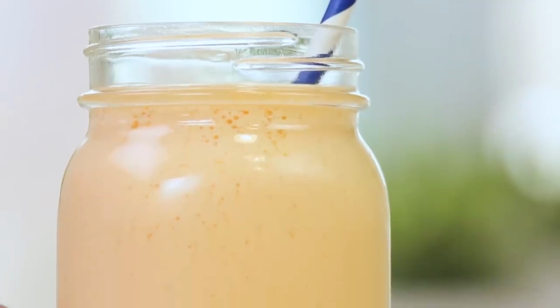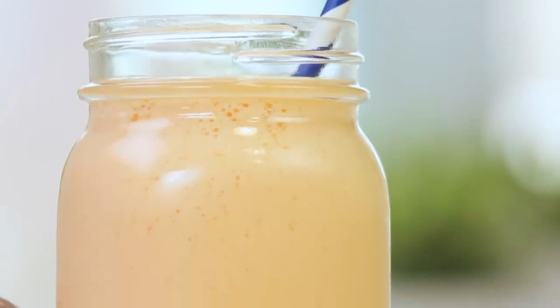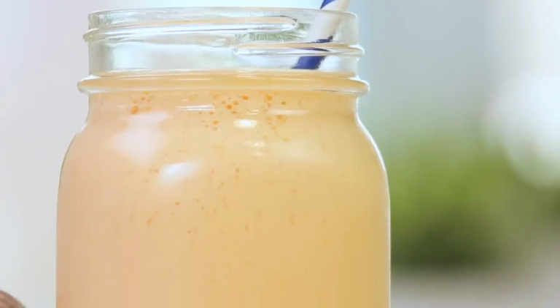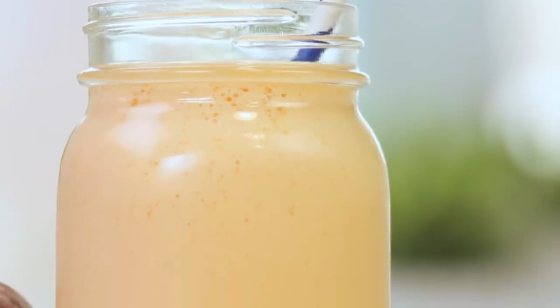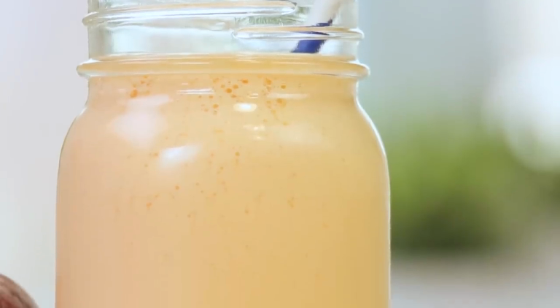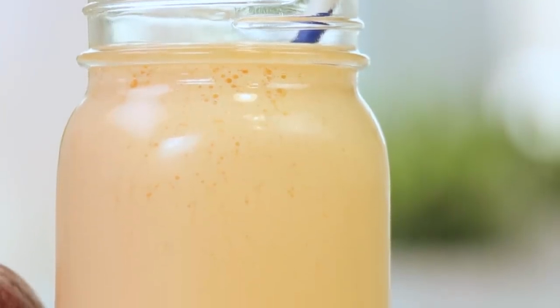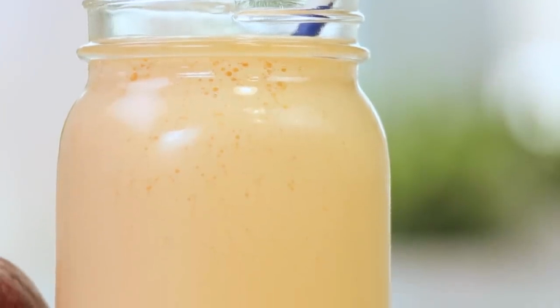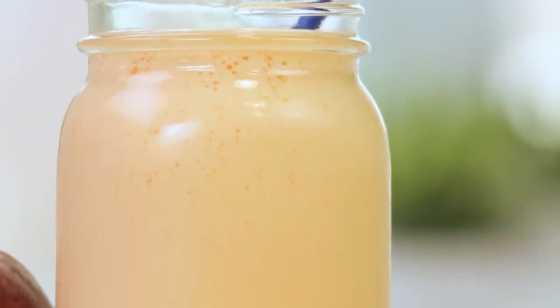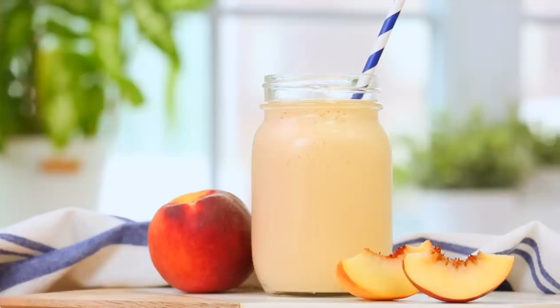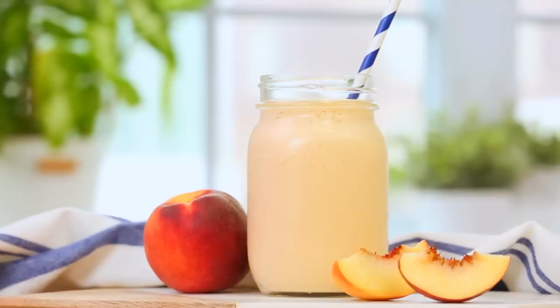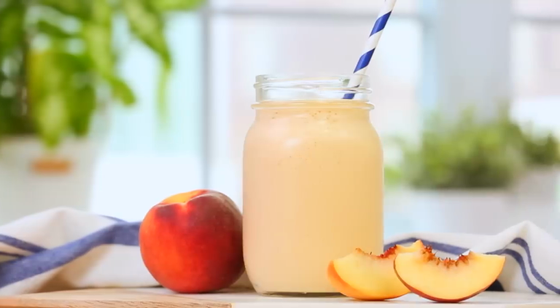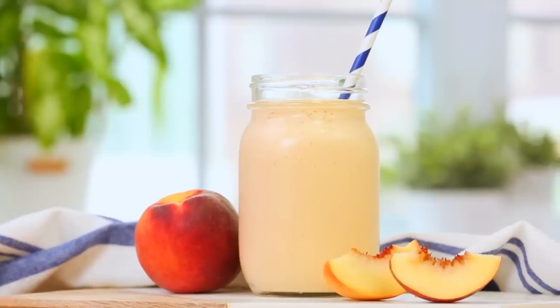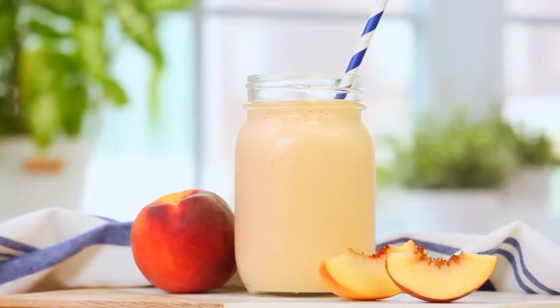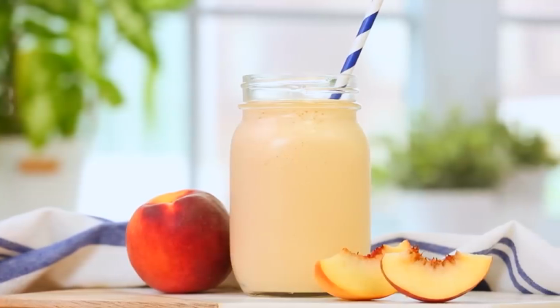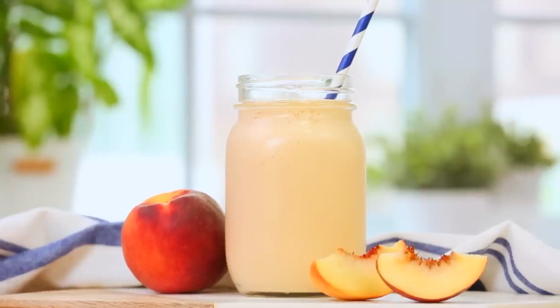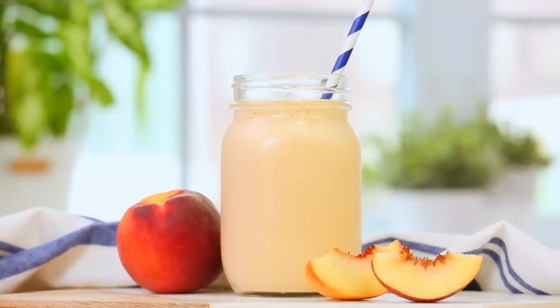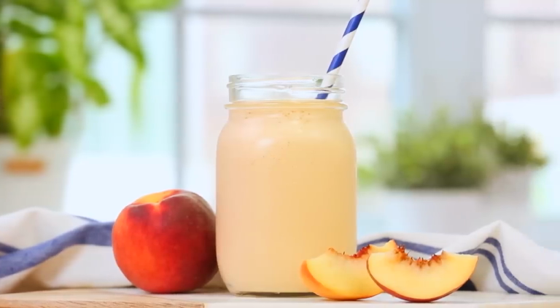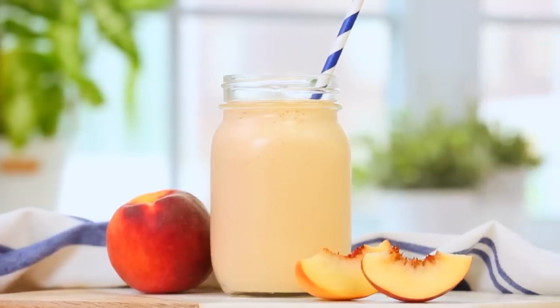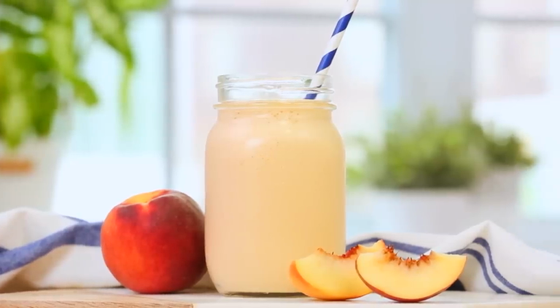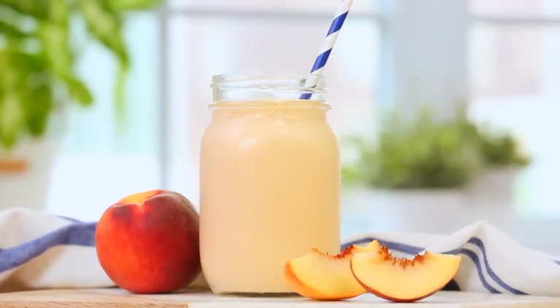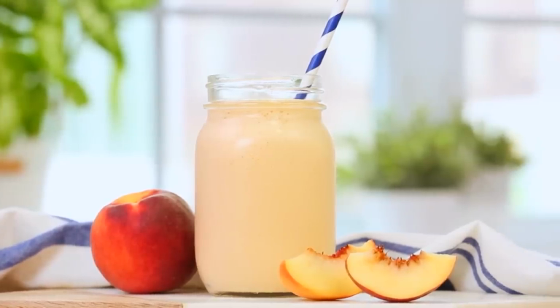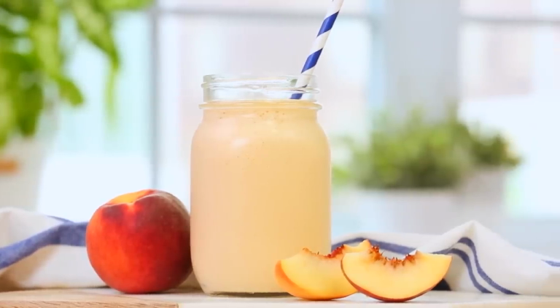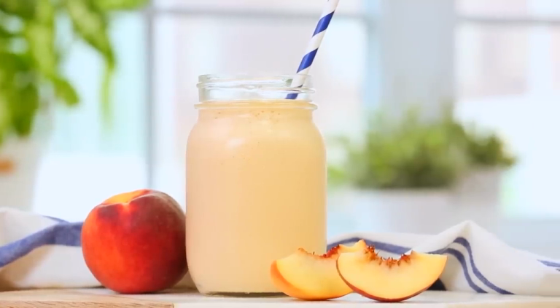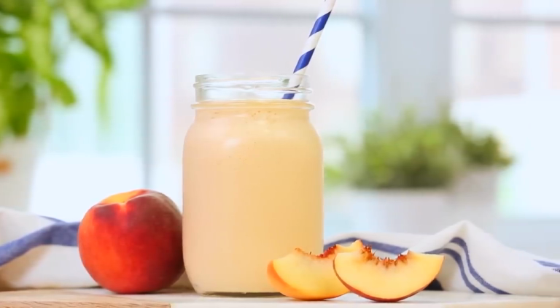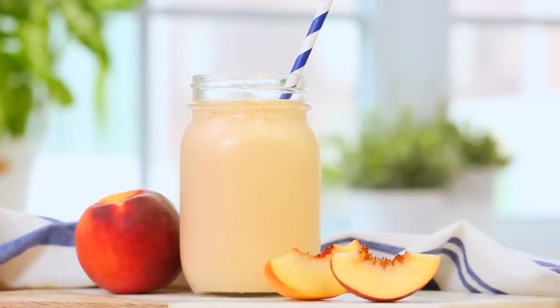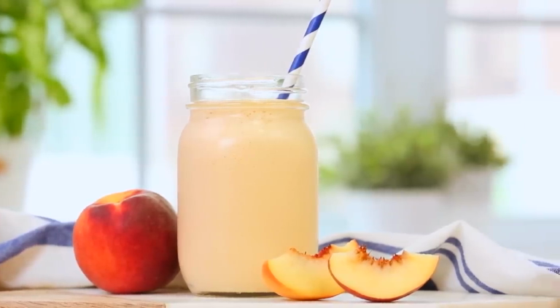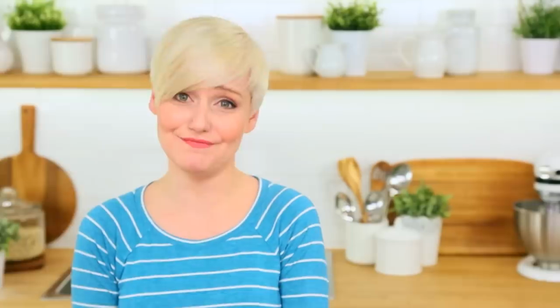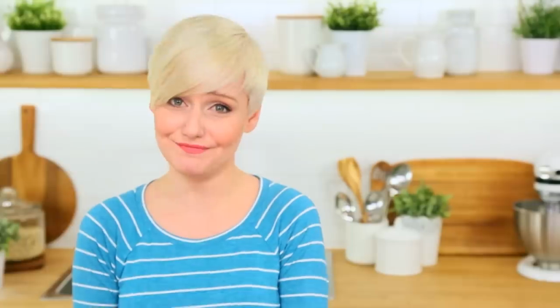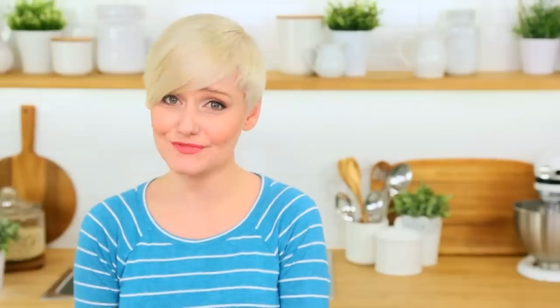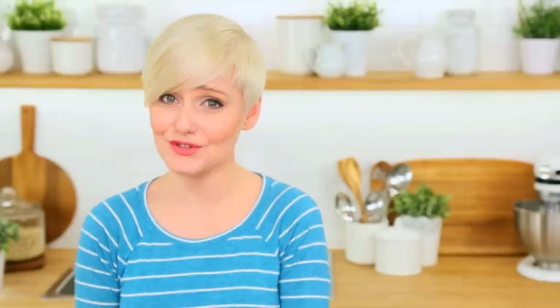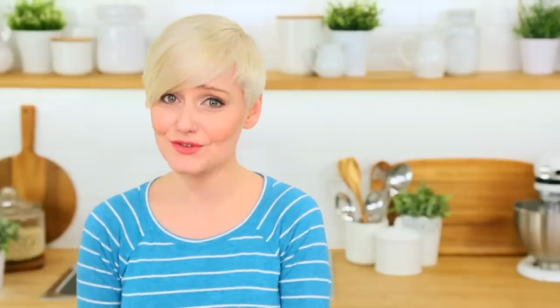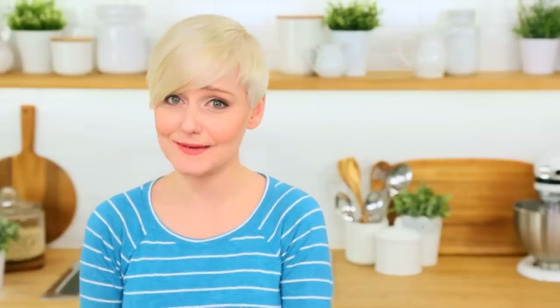This smoothie almost tastes so much like ice cream that it's hard to believe it's good for you. True story.